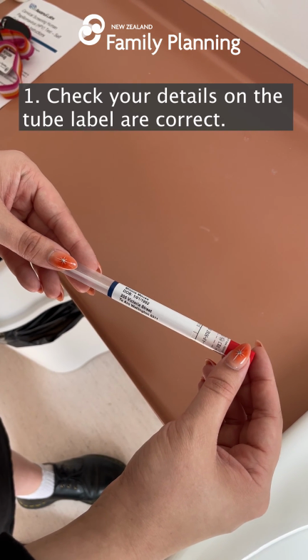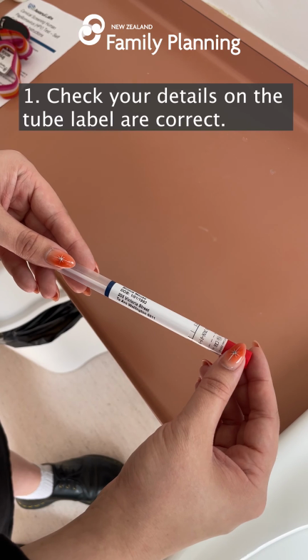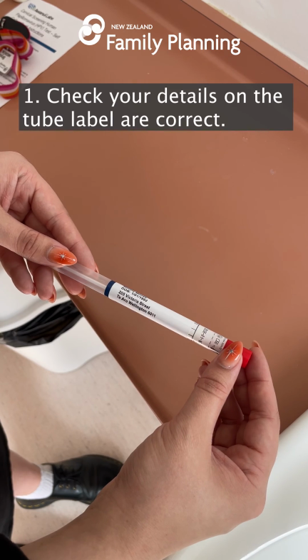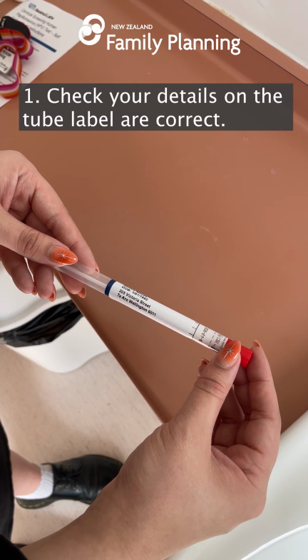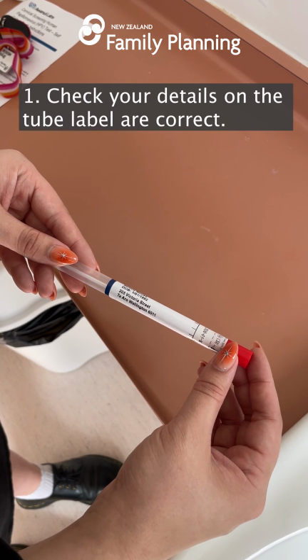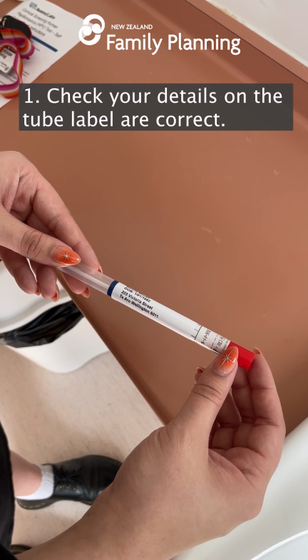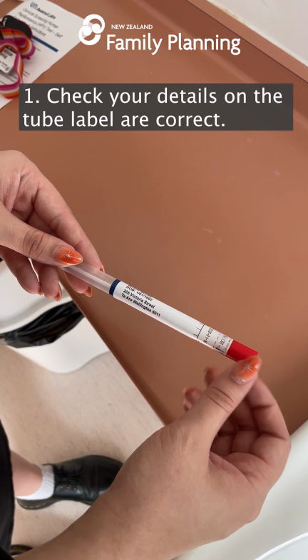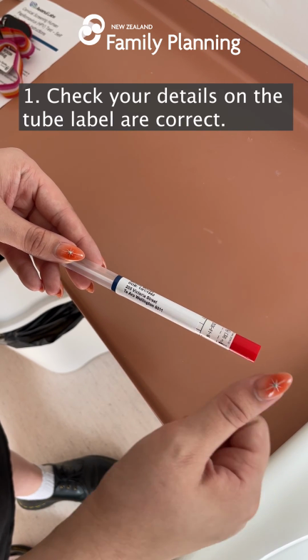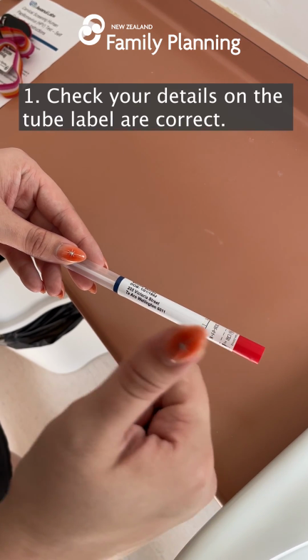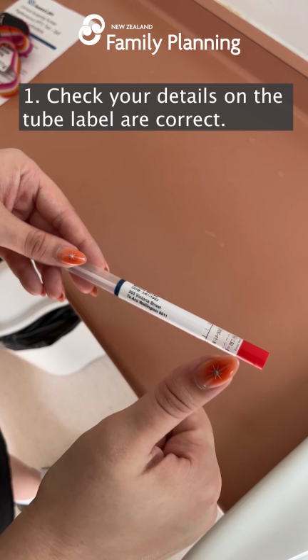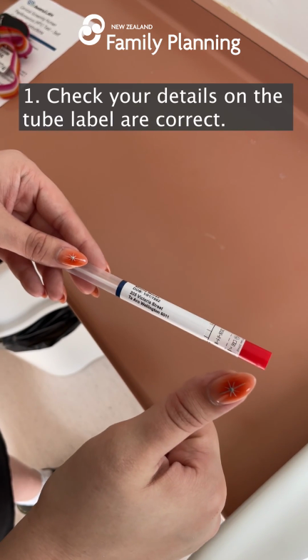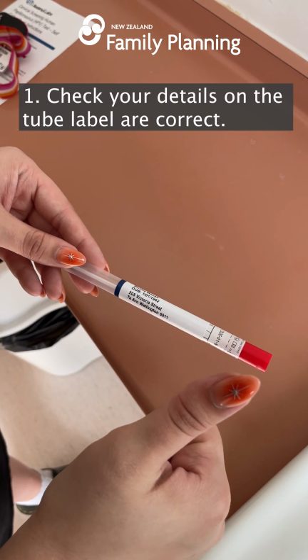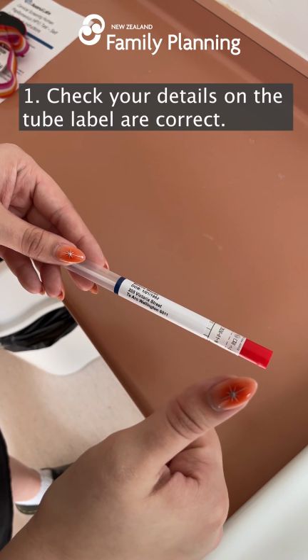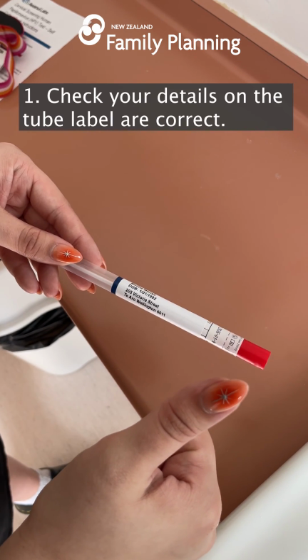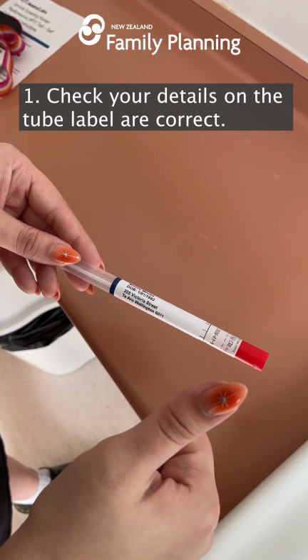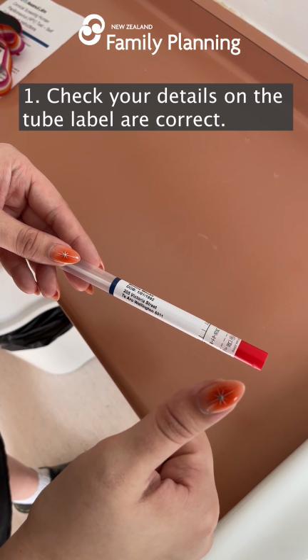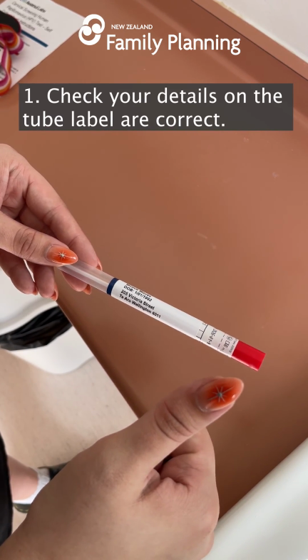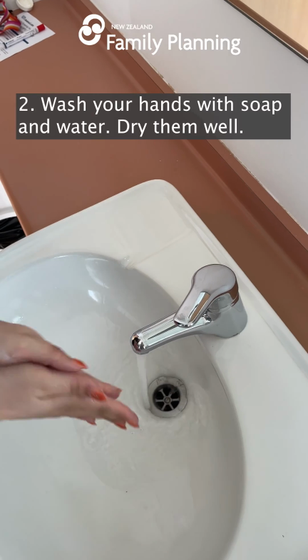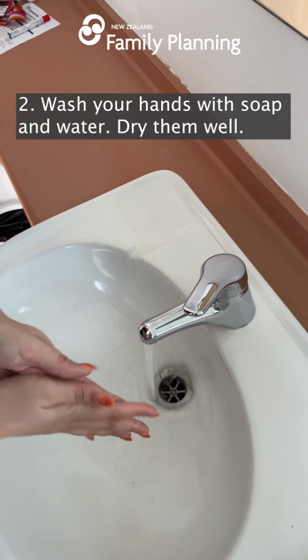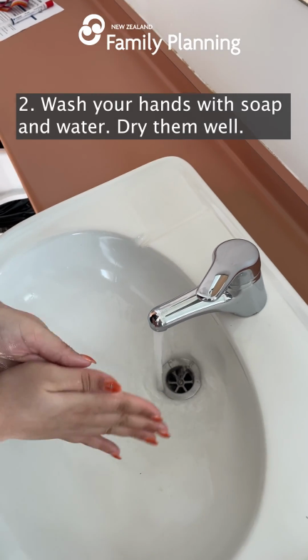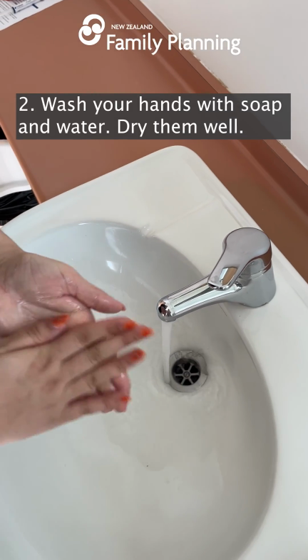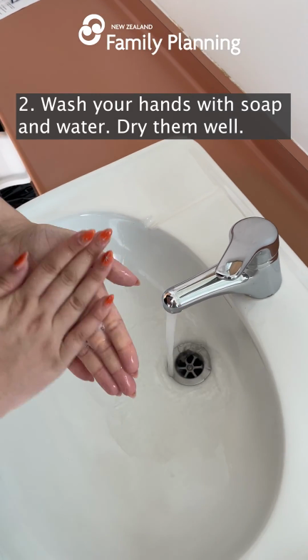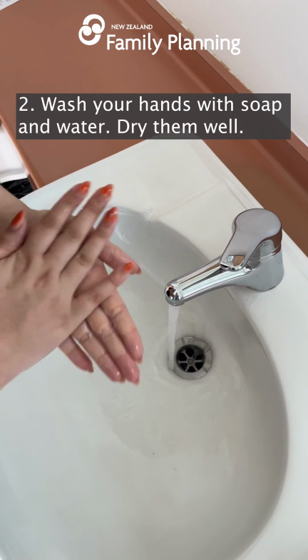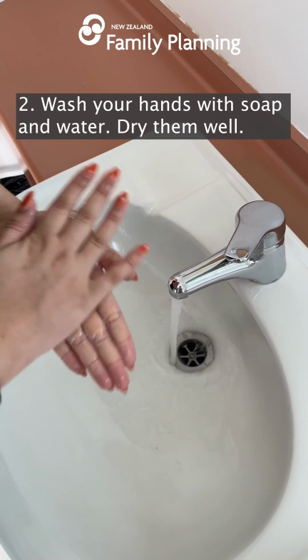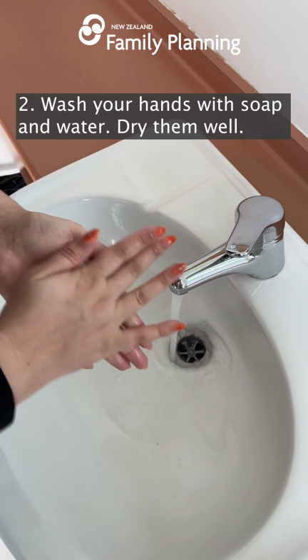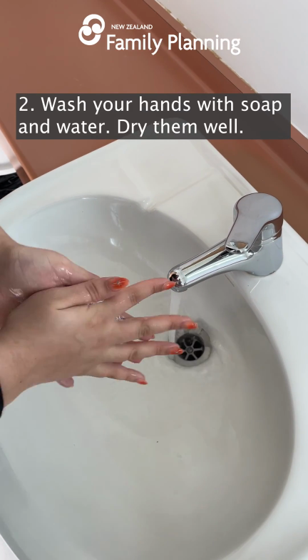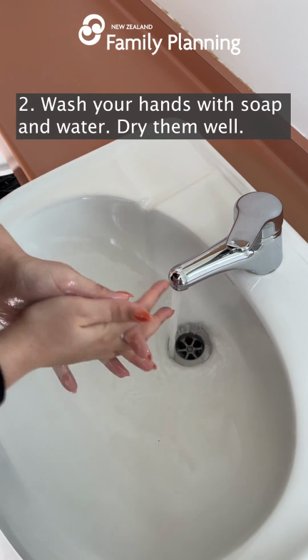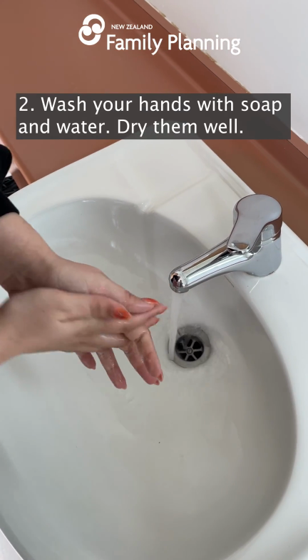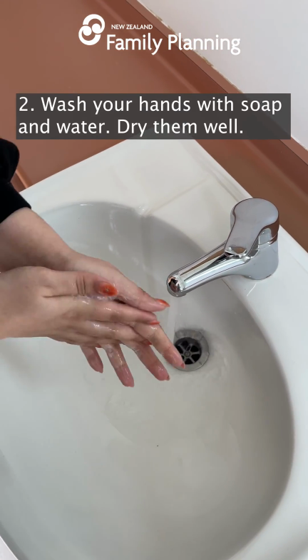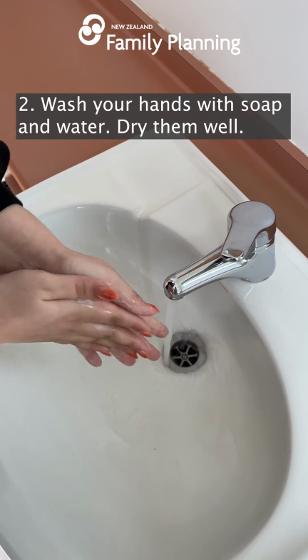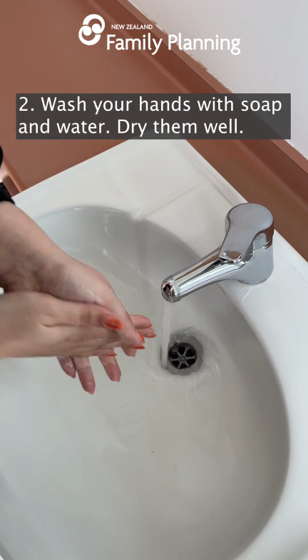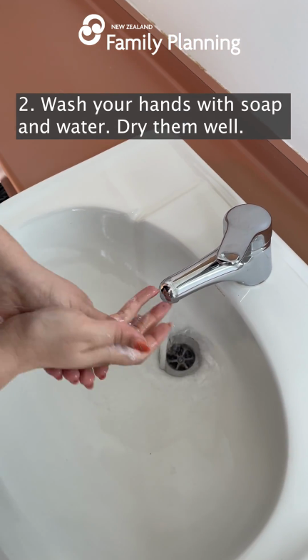Check your details on the tube label are correct. Wash your hands with soap and water and dry them well.